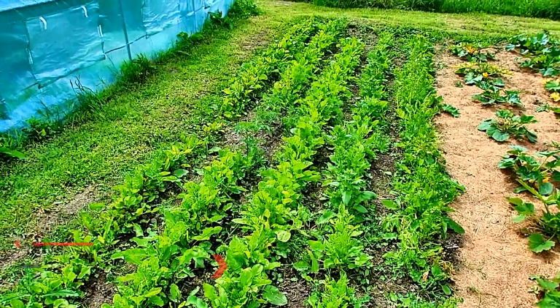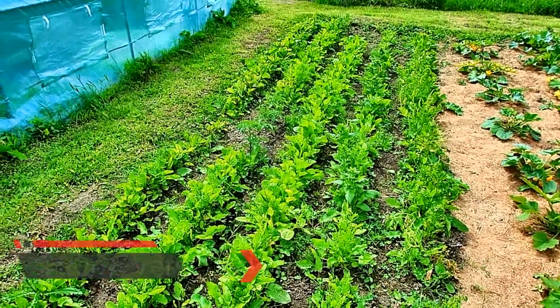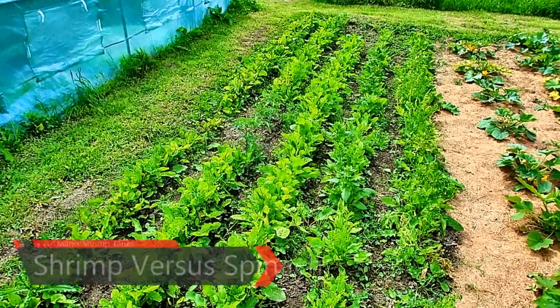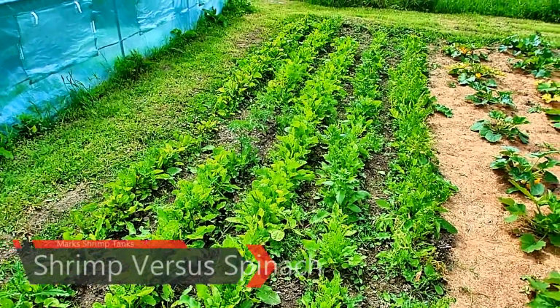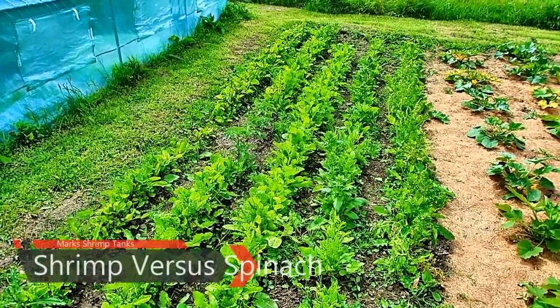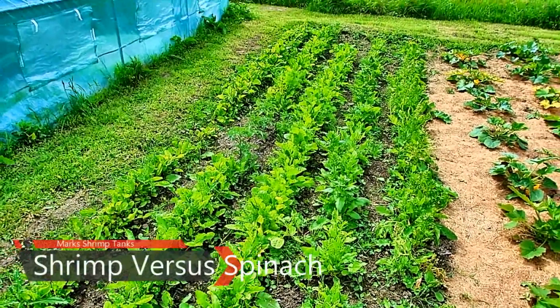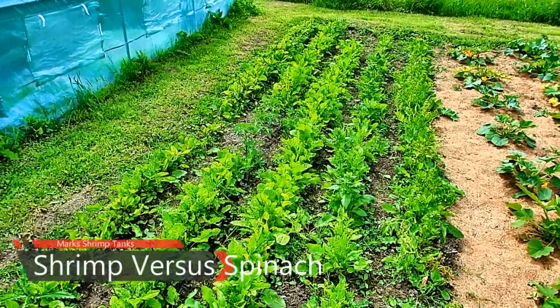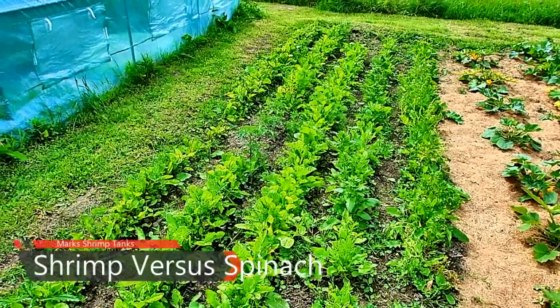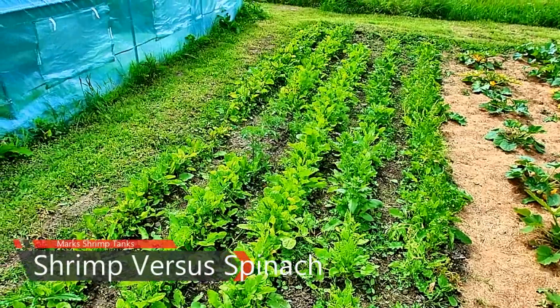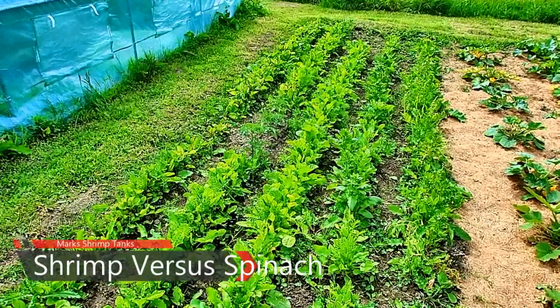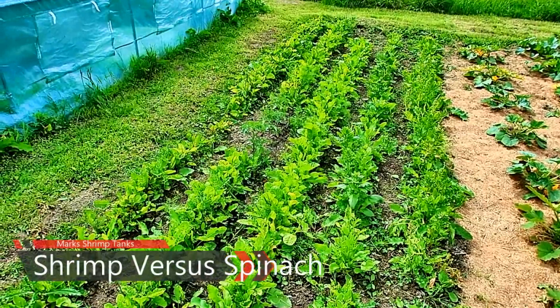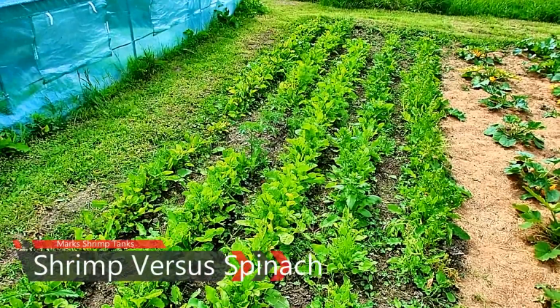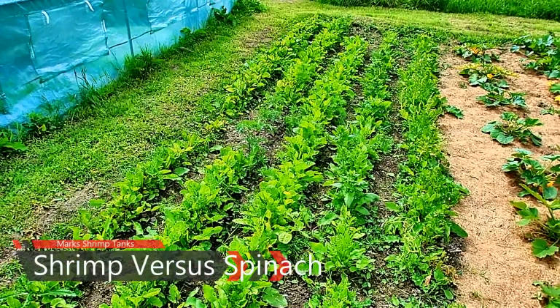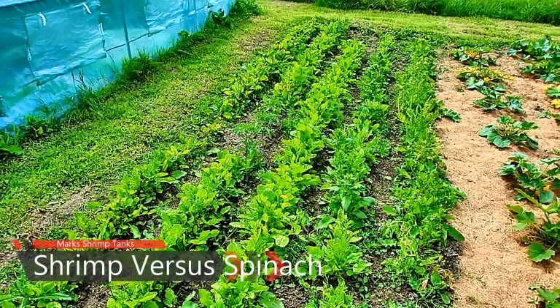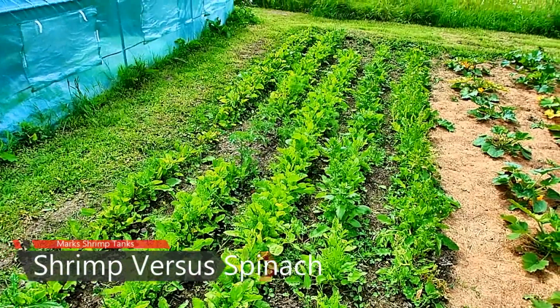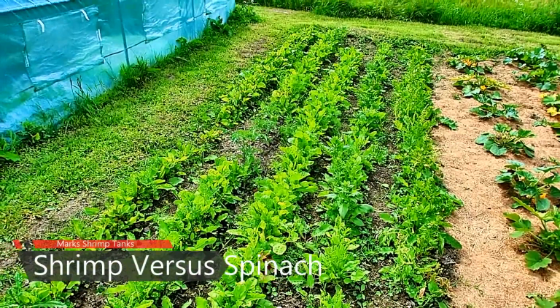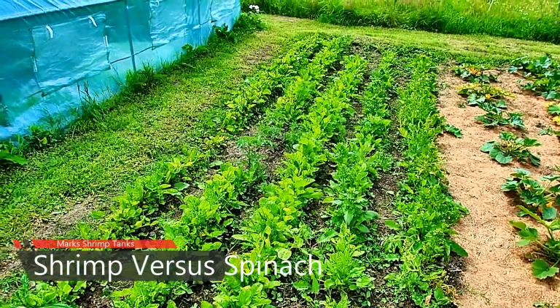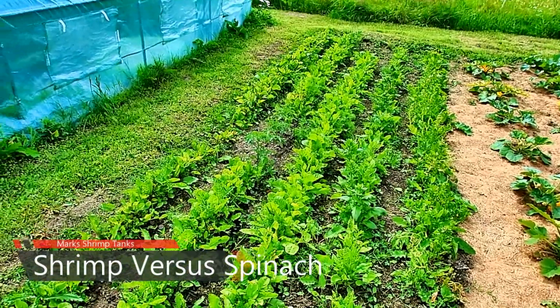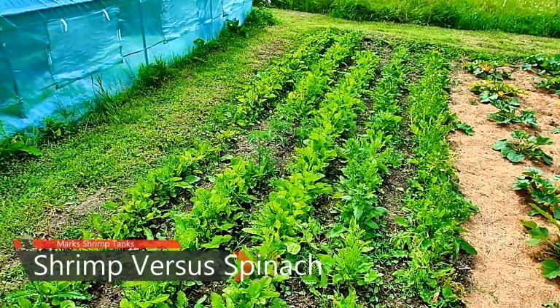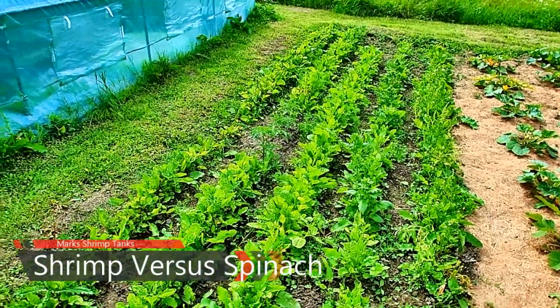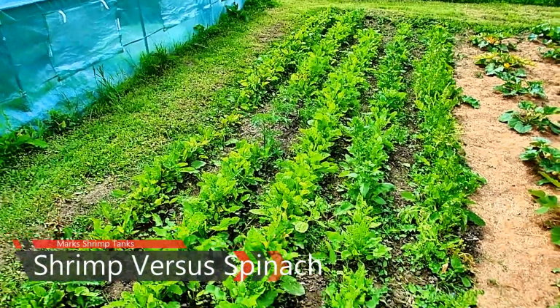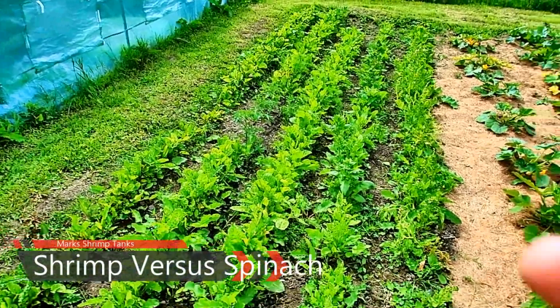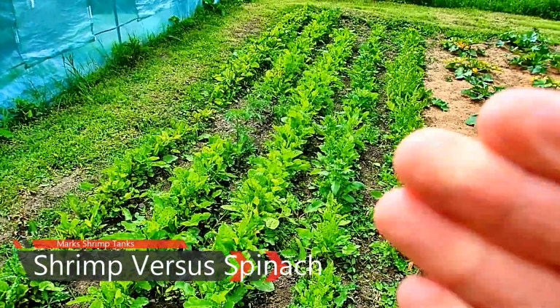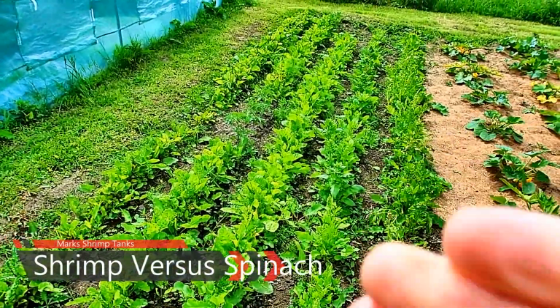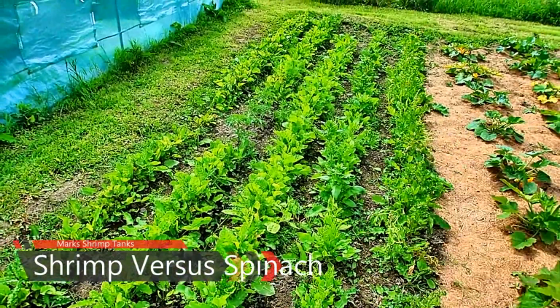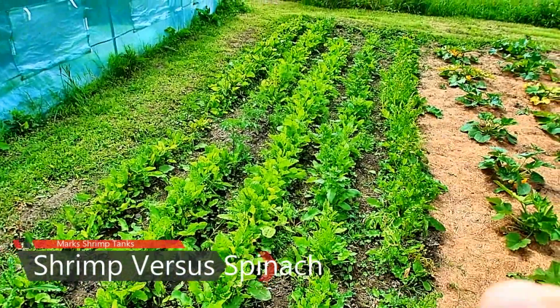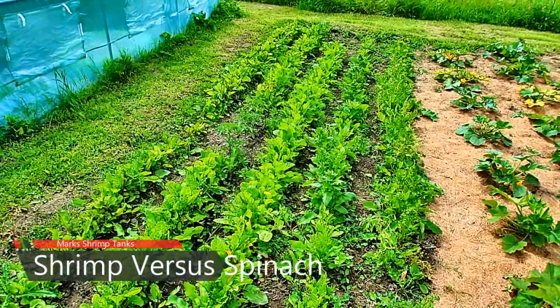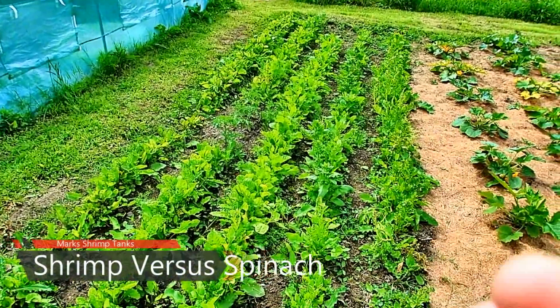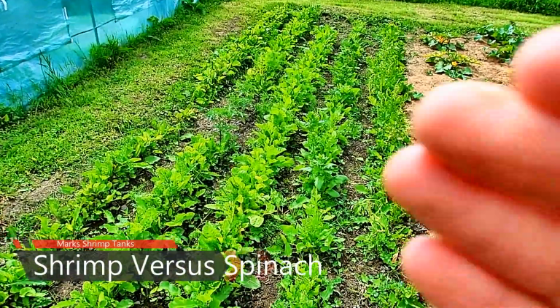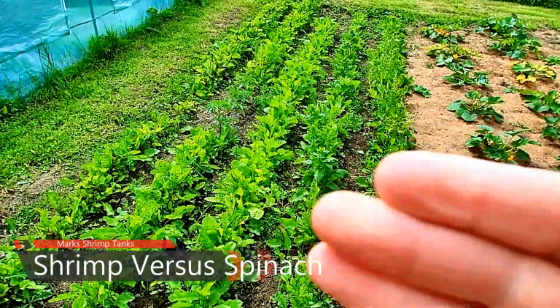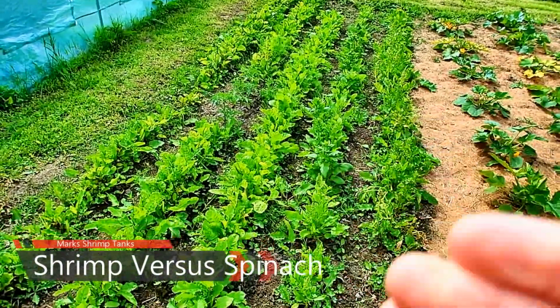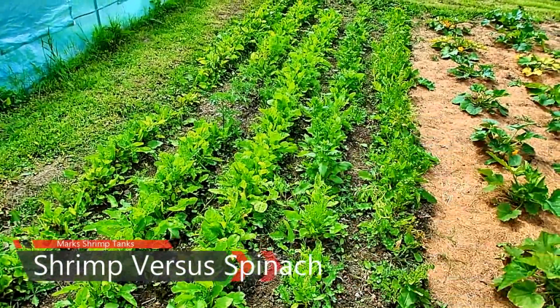I know I've done shrimp versus spinach before, but I actually haven't done it as a shrimp versus video.